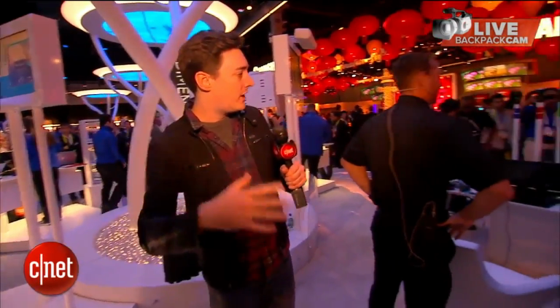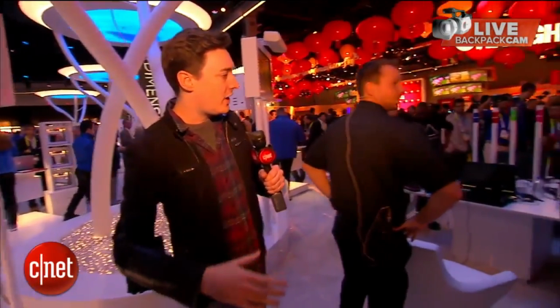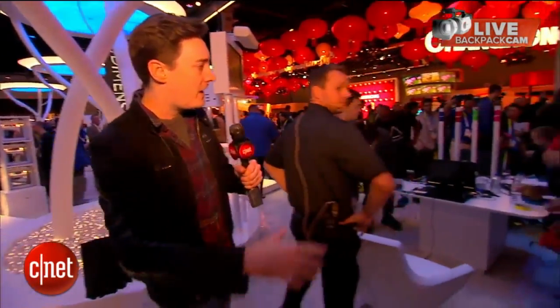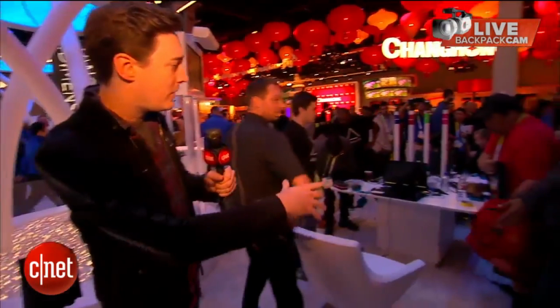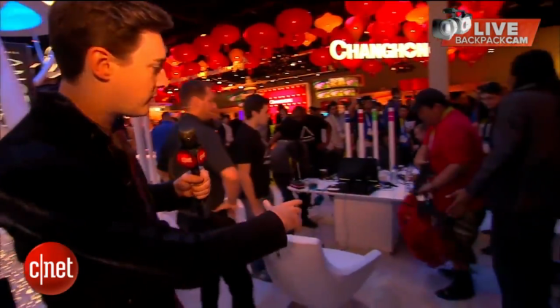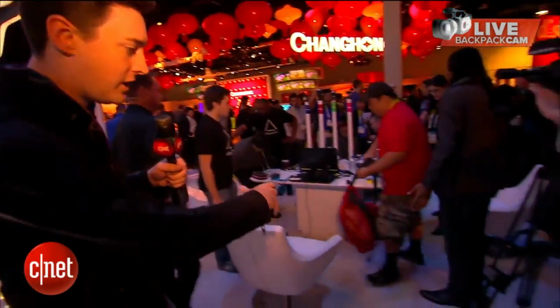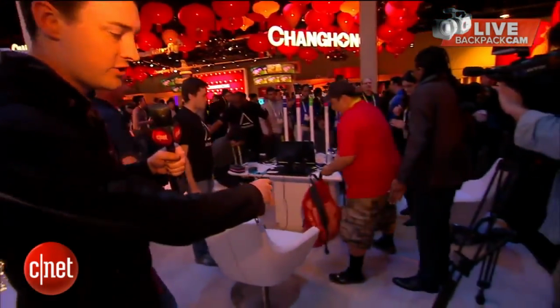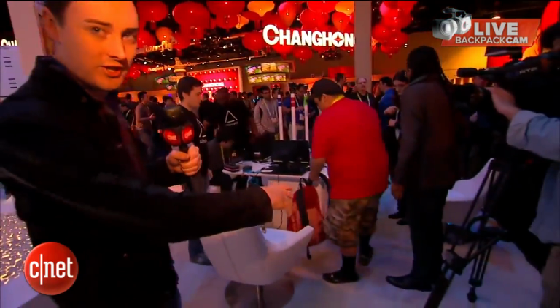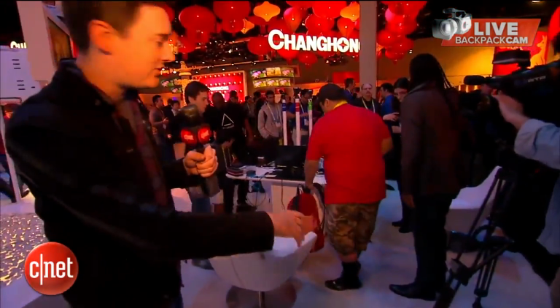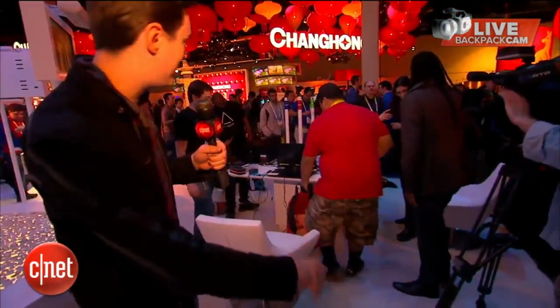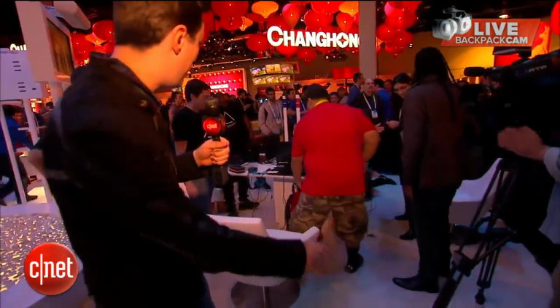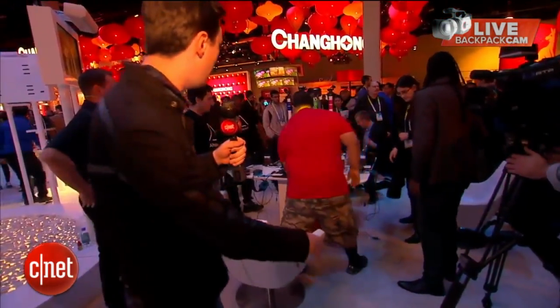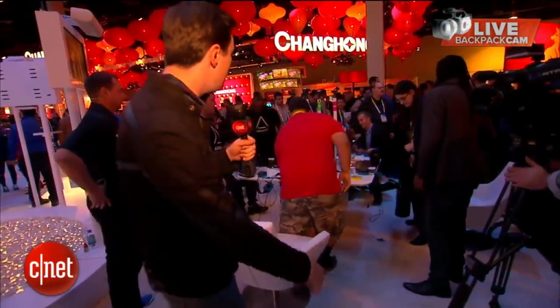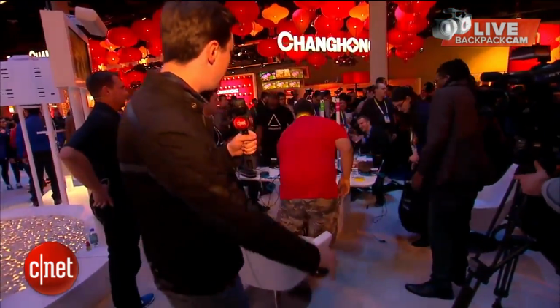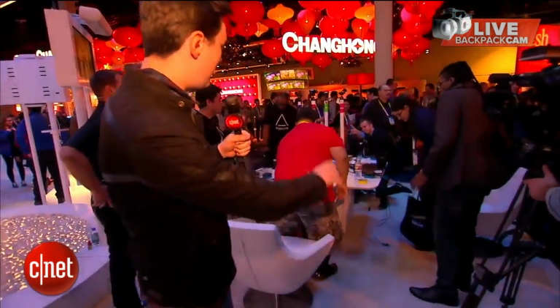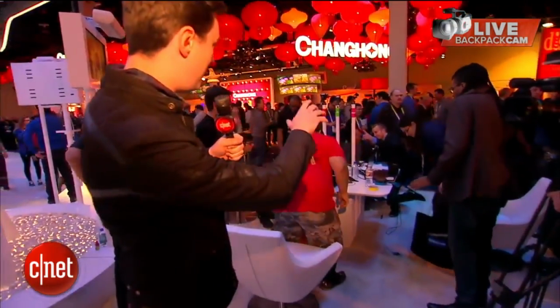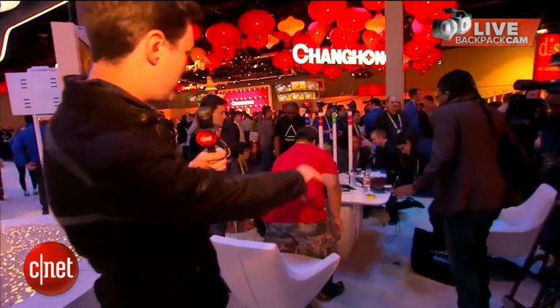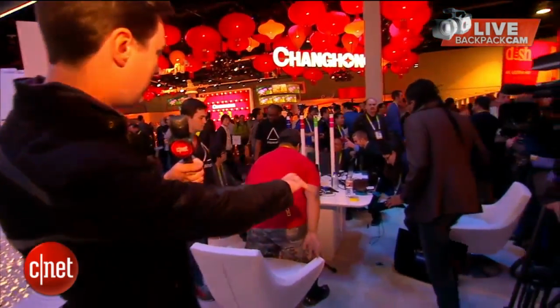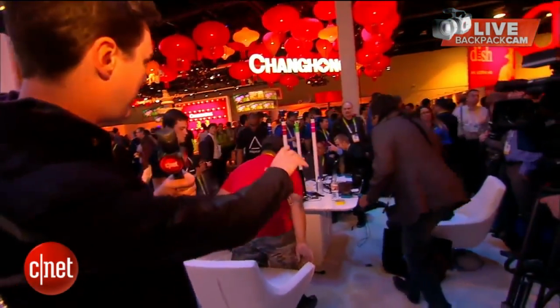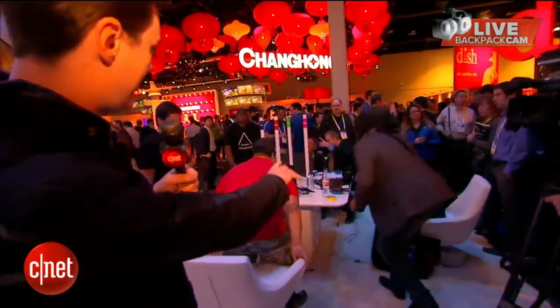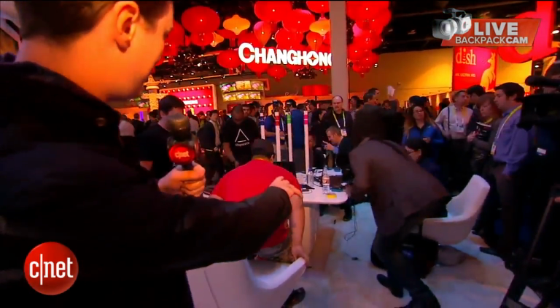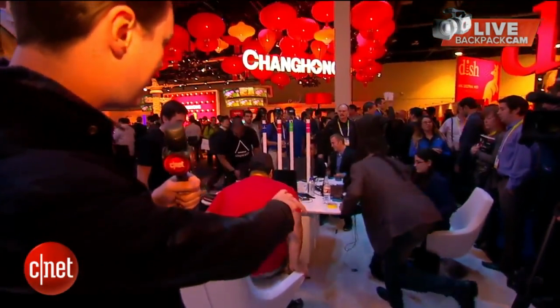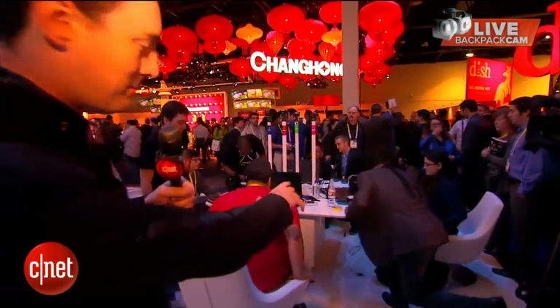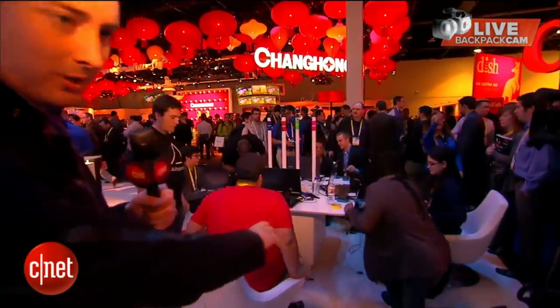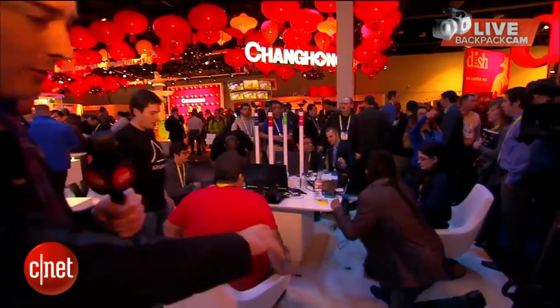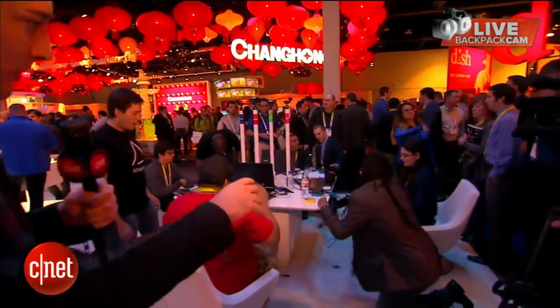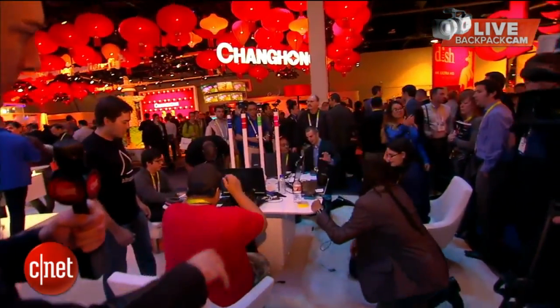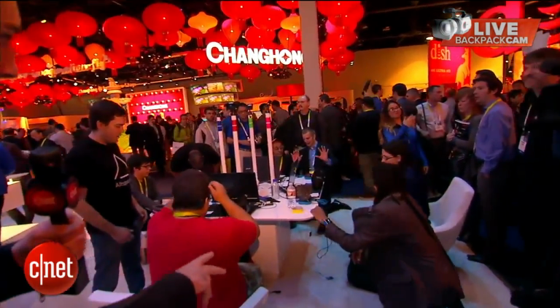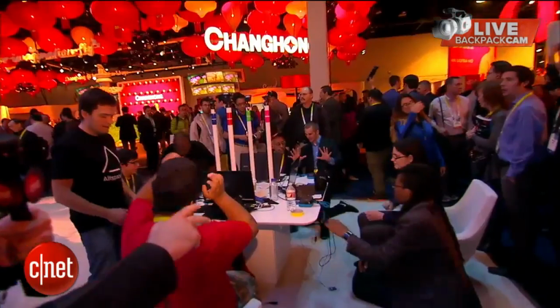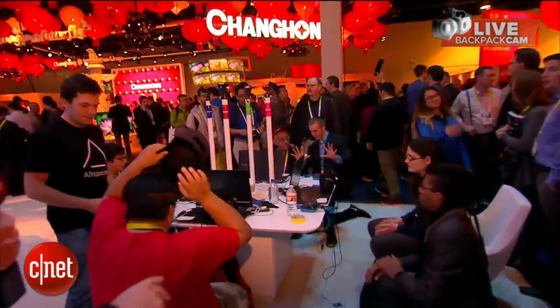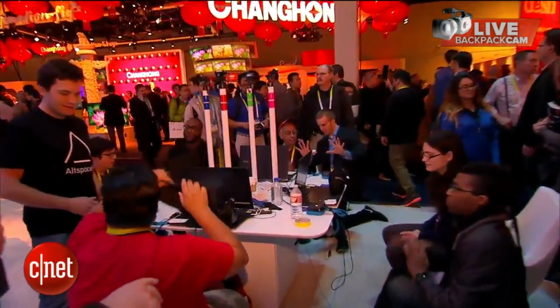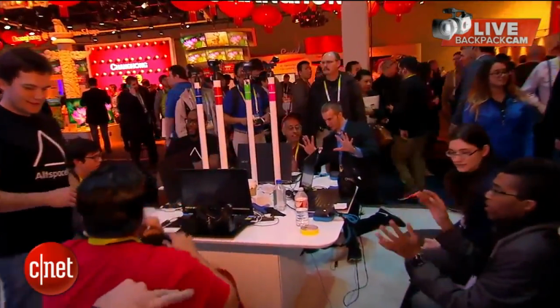First up, just getting set up now, is a virtual reality game — a volleyball game using Oculus Rift.